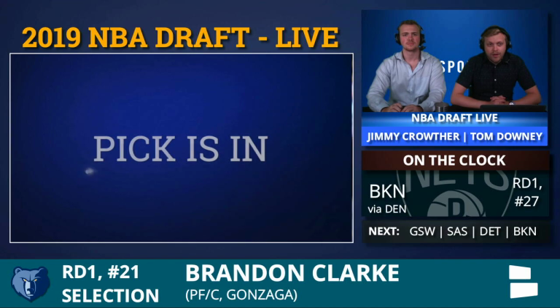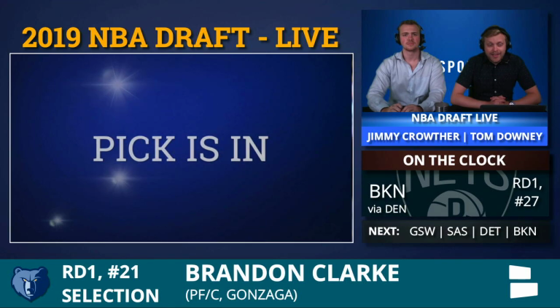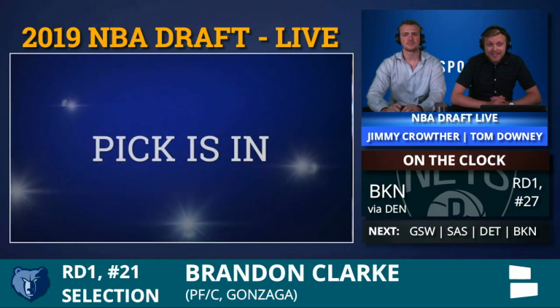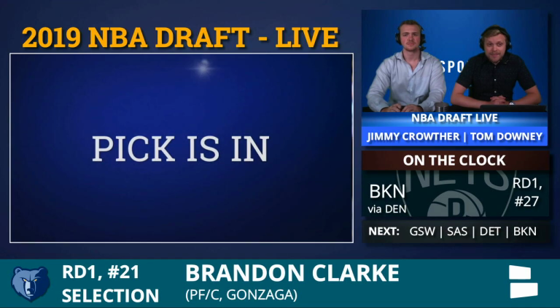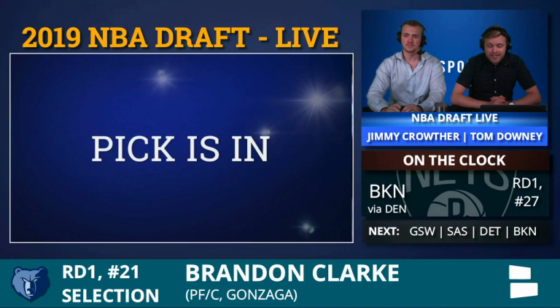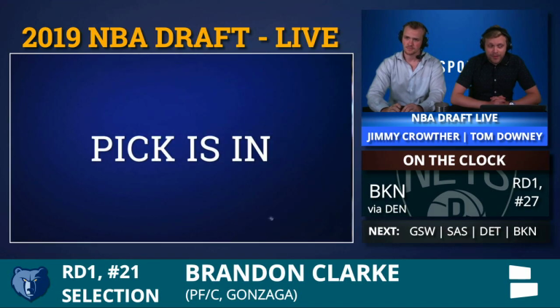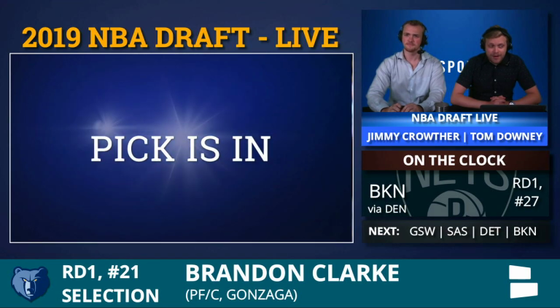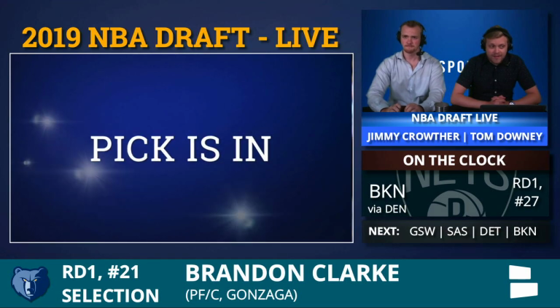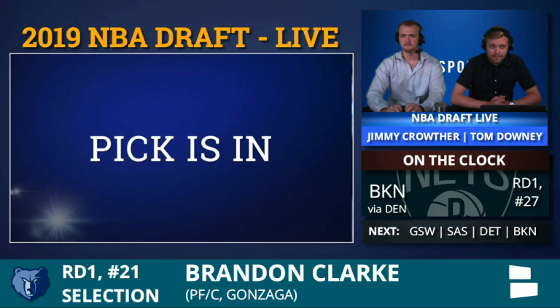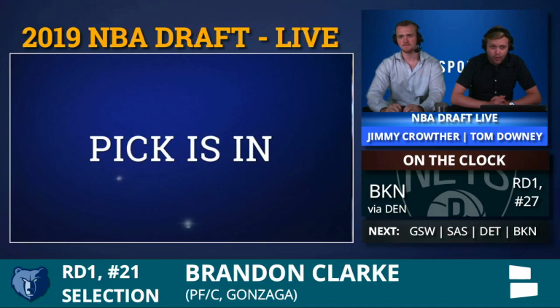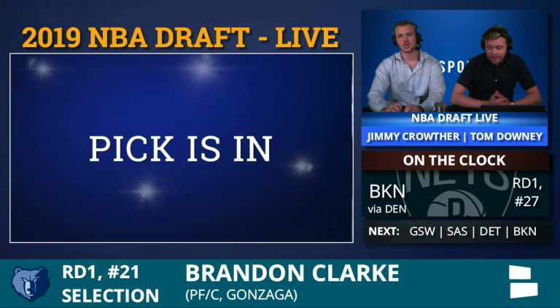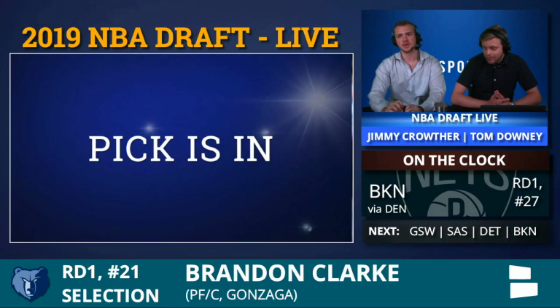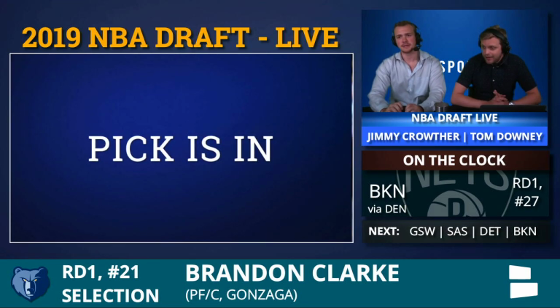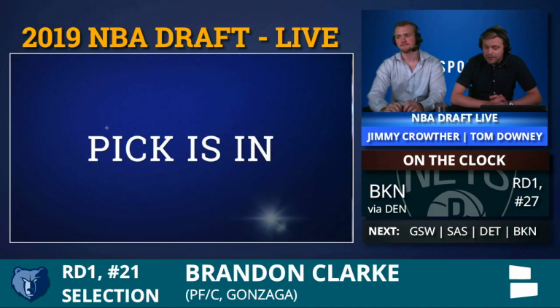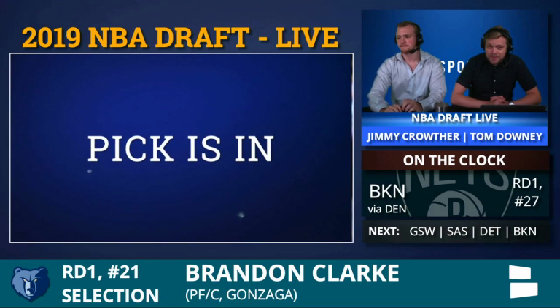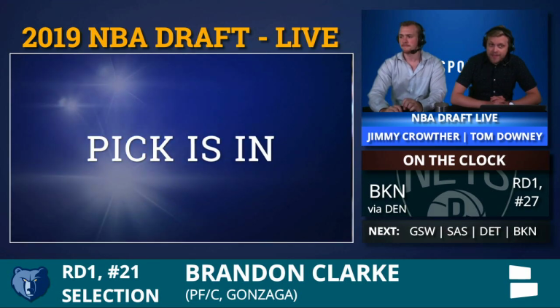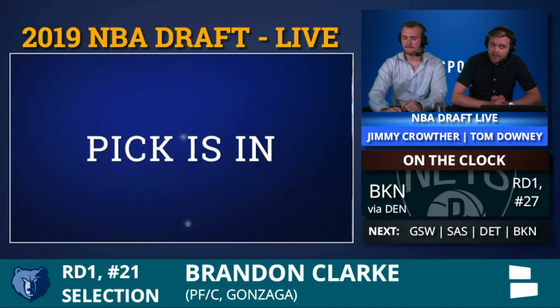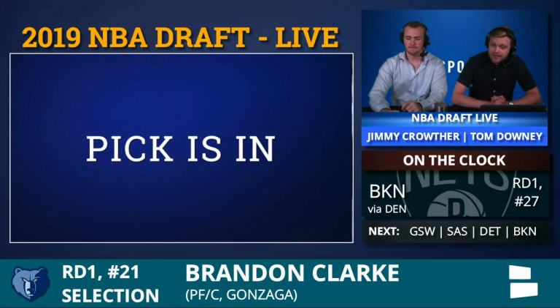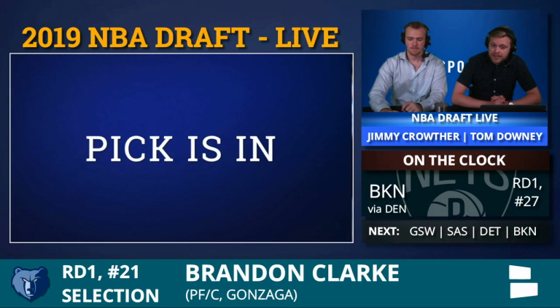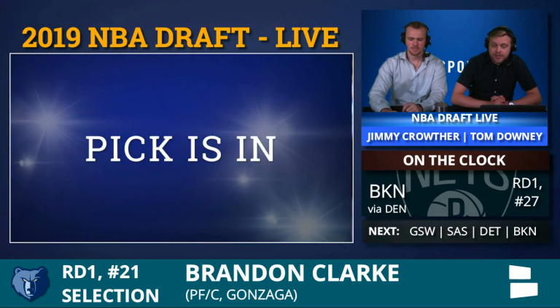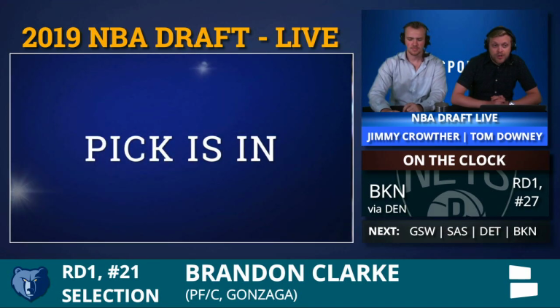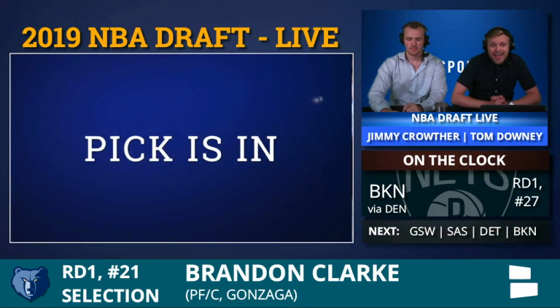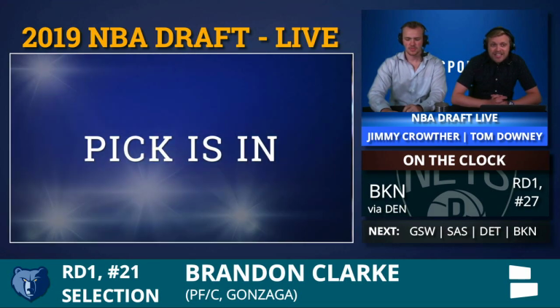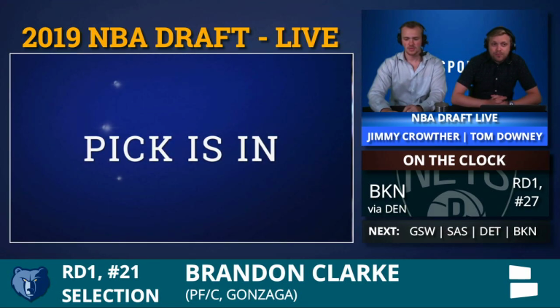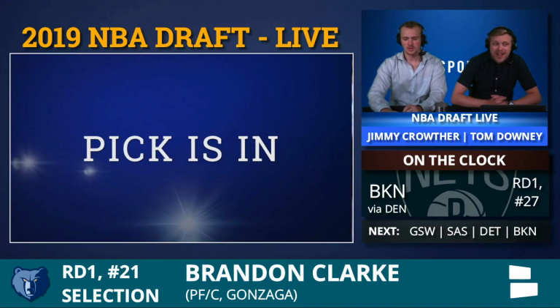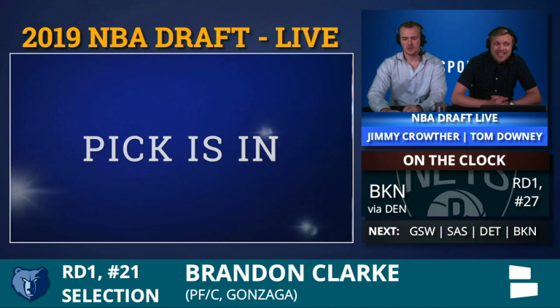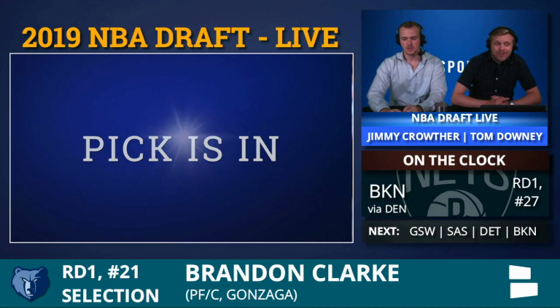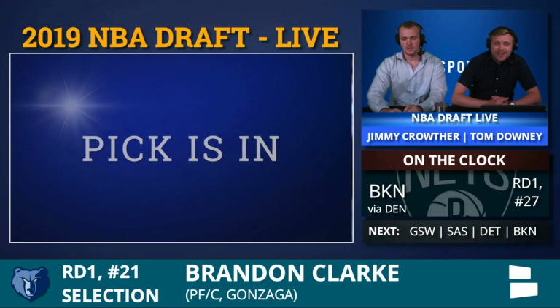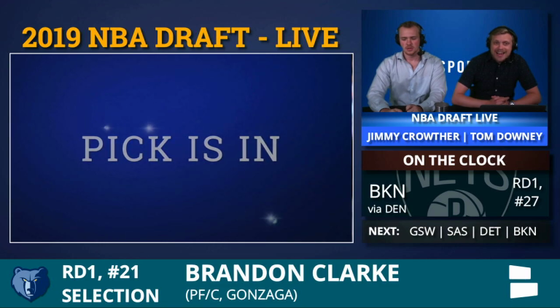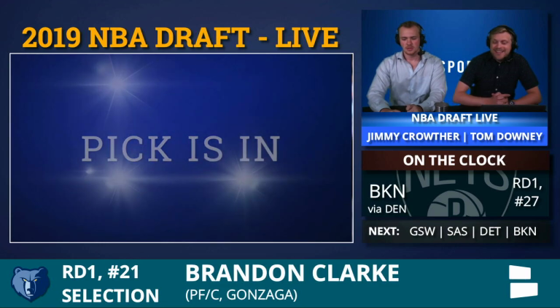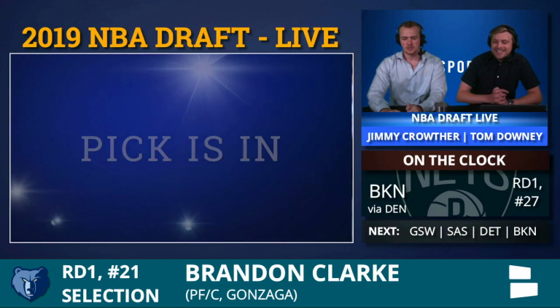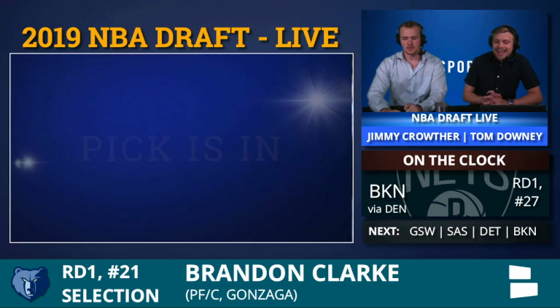It is the best player on the board, at least according to you, Jimmy. I think the consensus too. That's Brandon Clark out of Gonzaga.